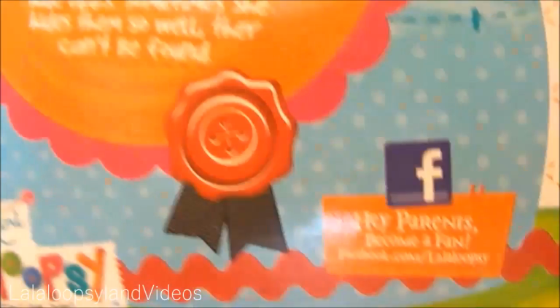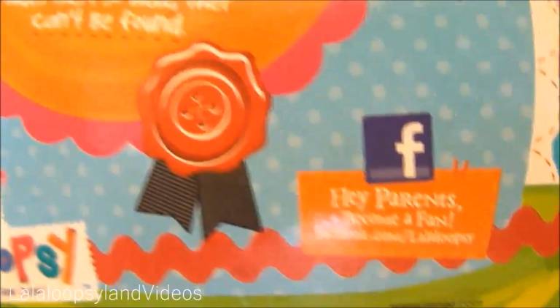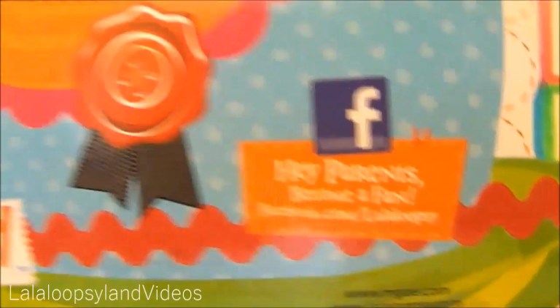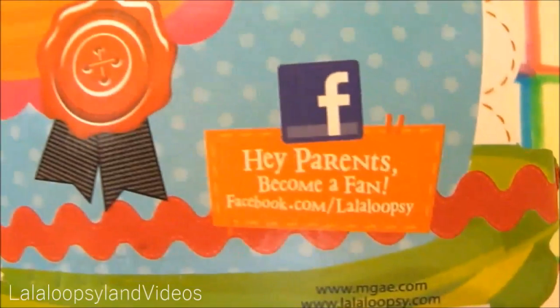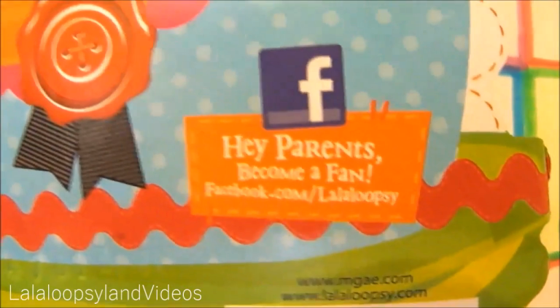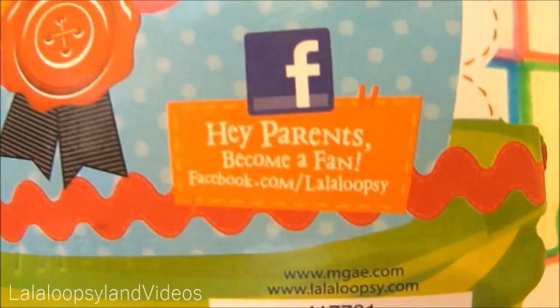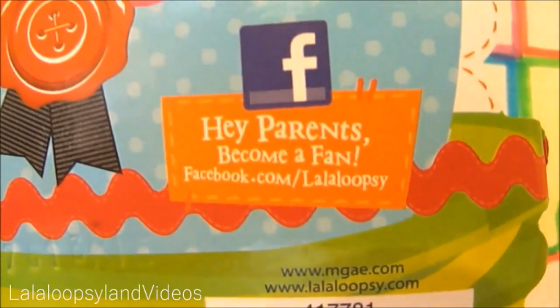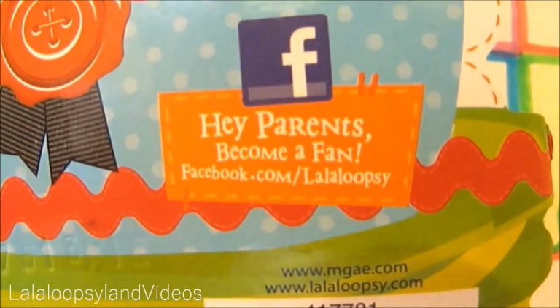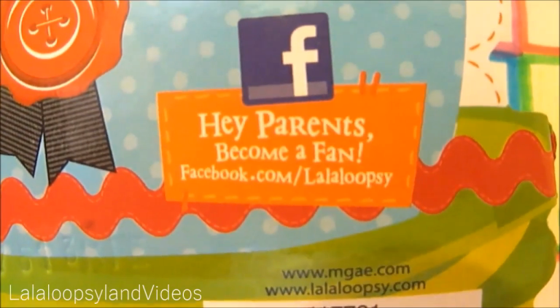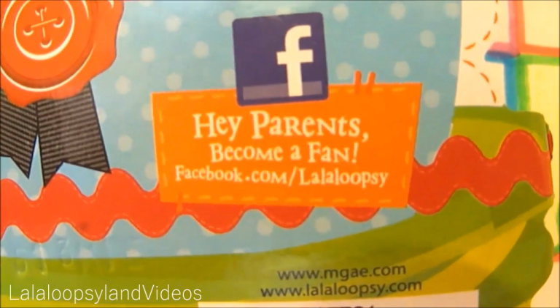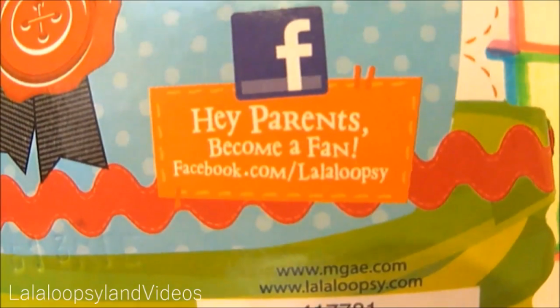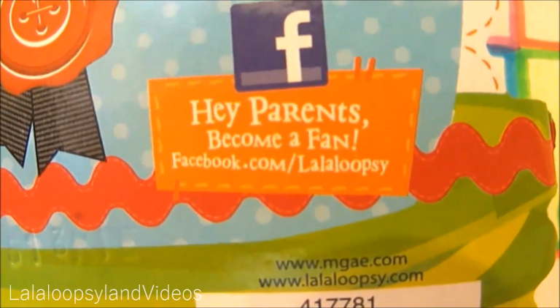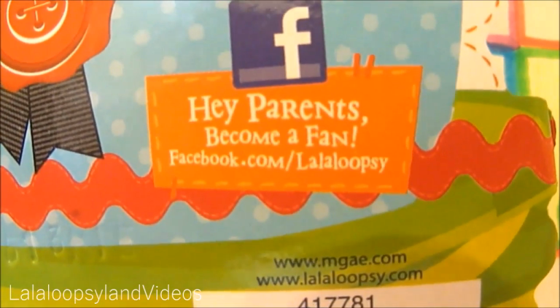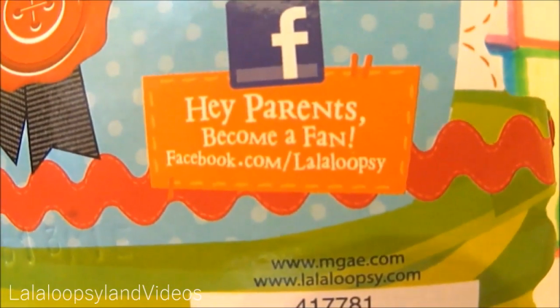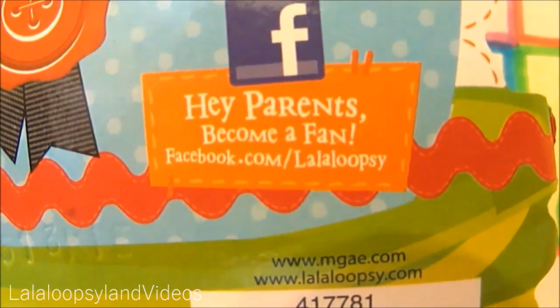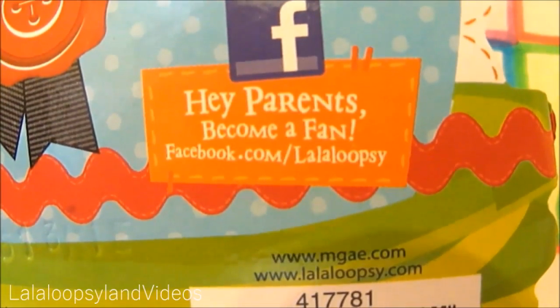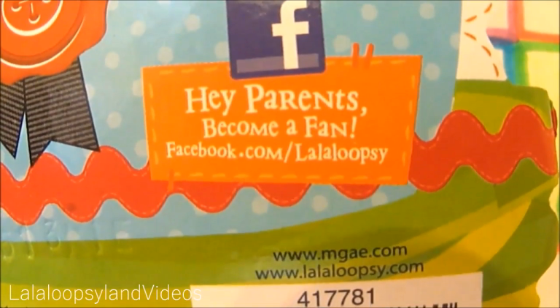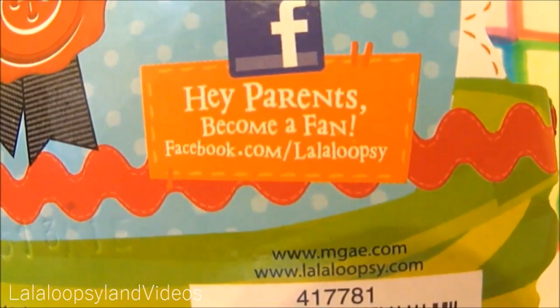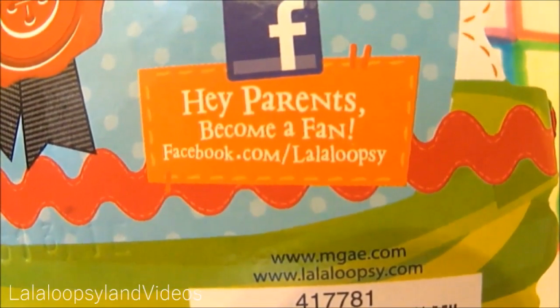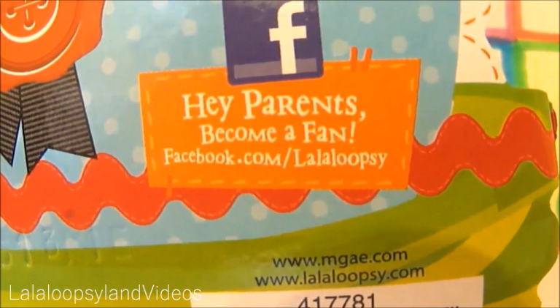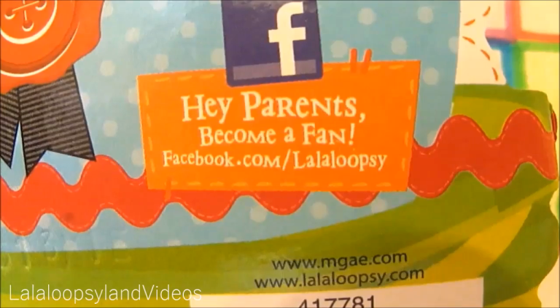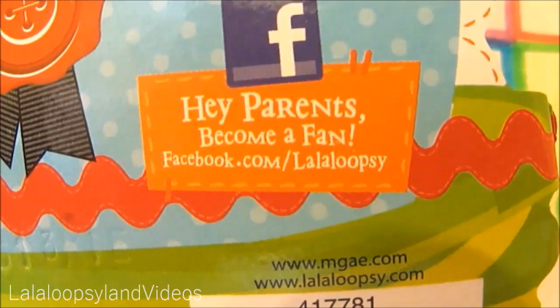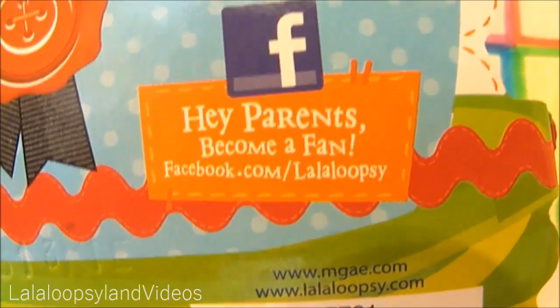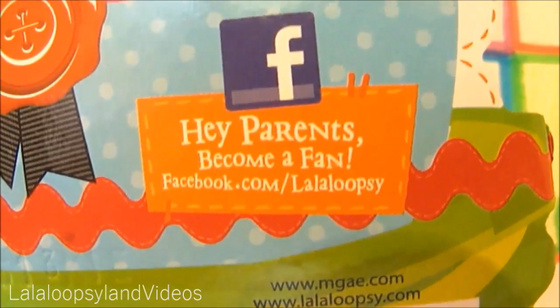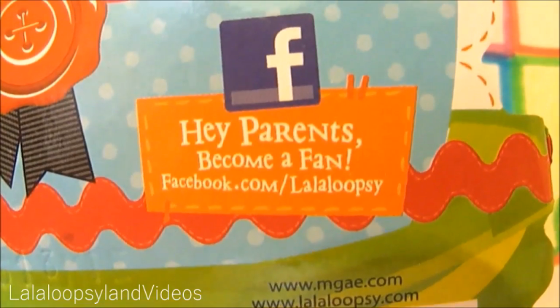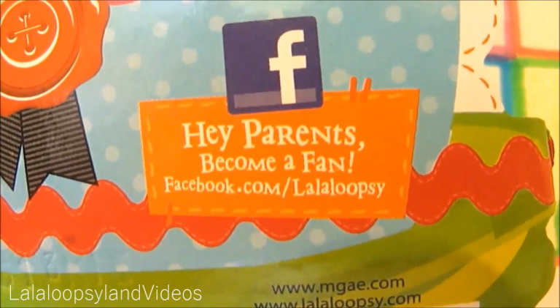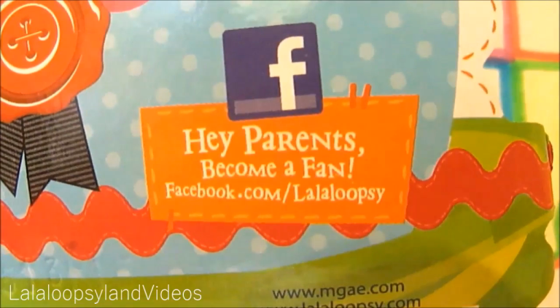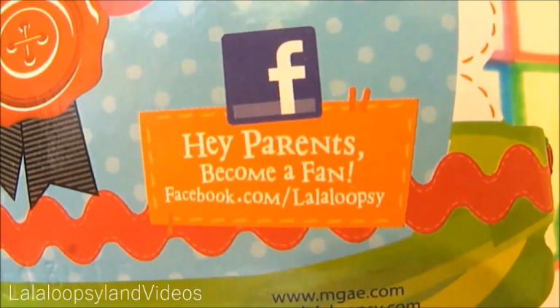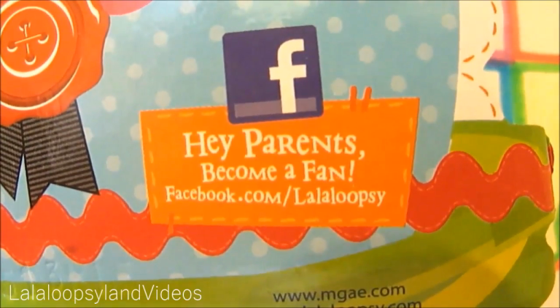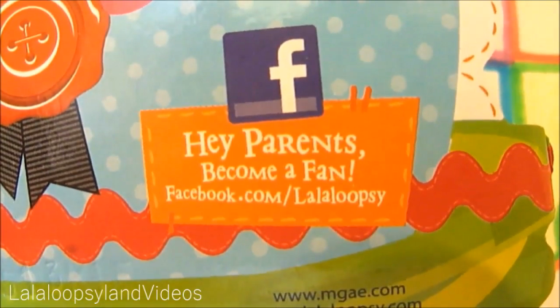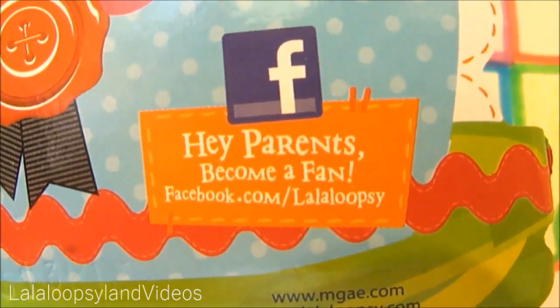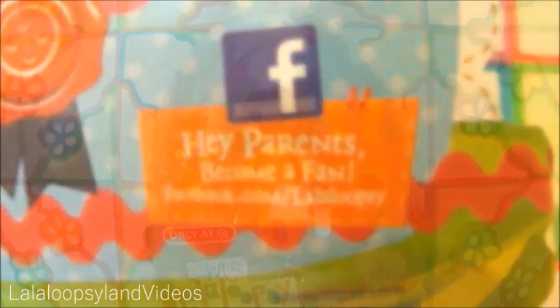Over here it says: hey parents, become a fan at Facebook.com slash mama.